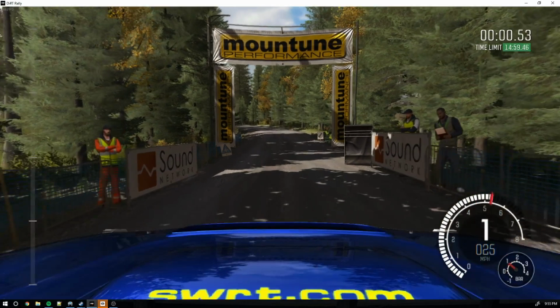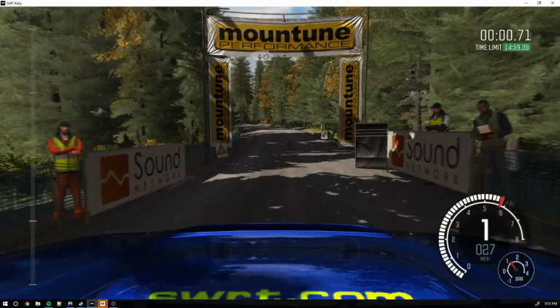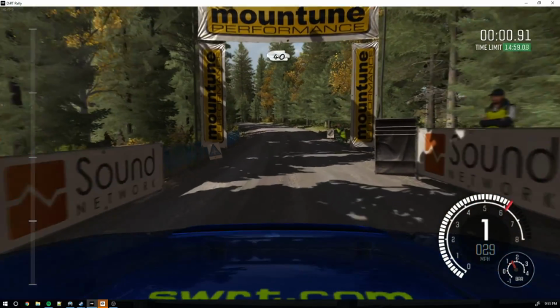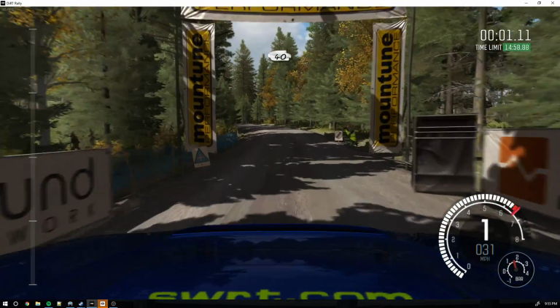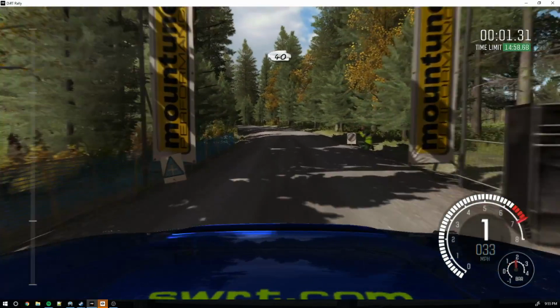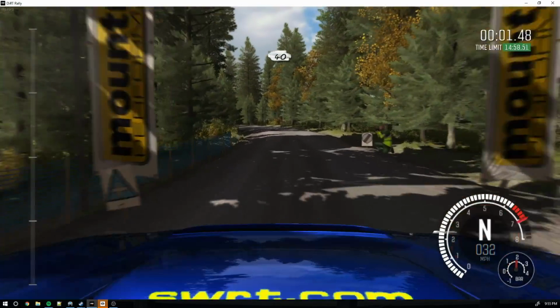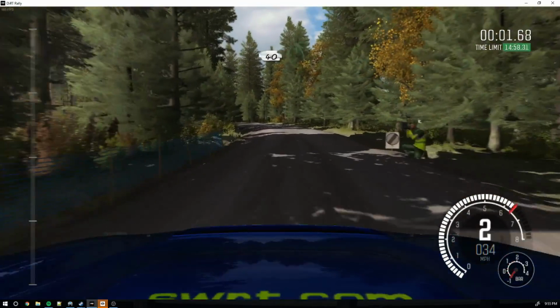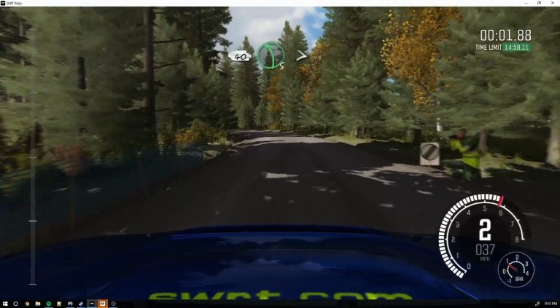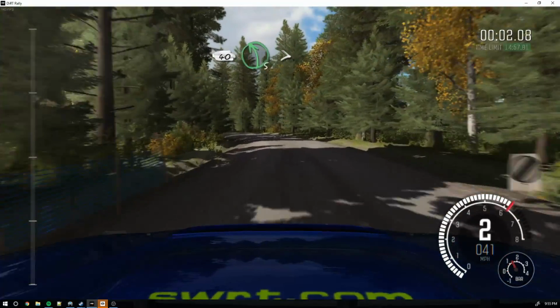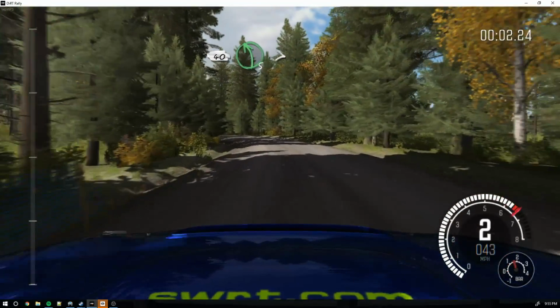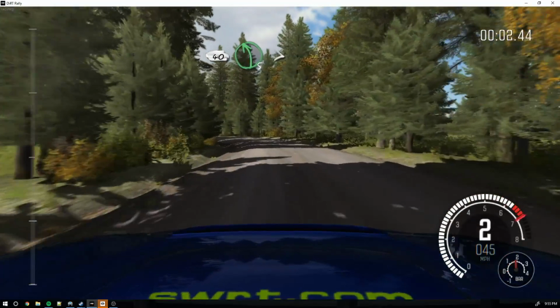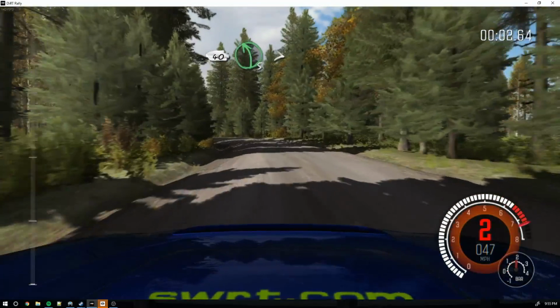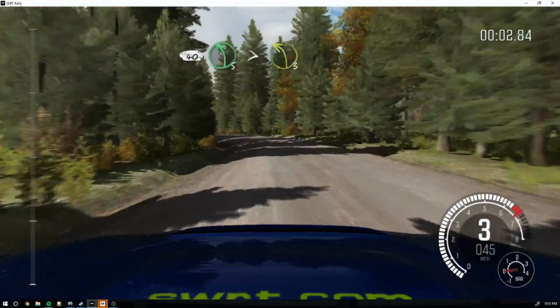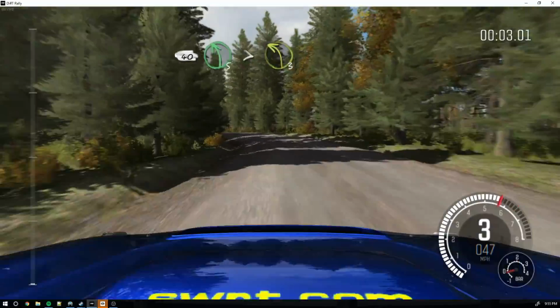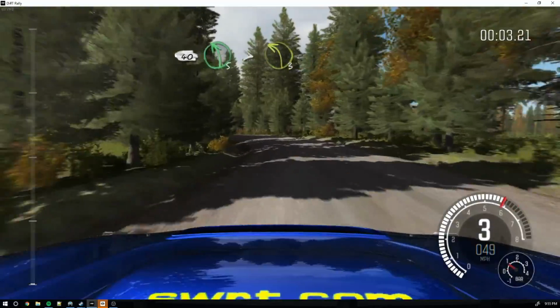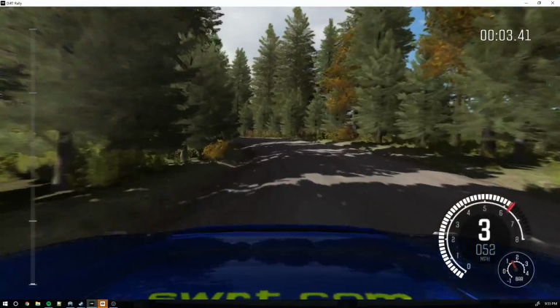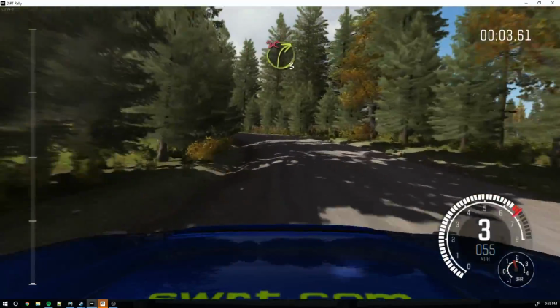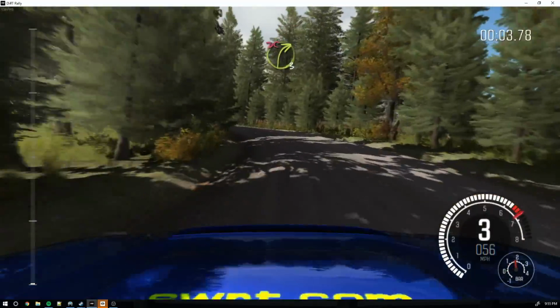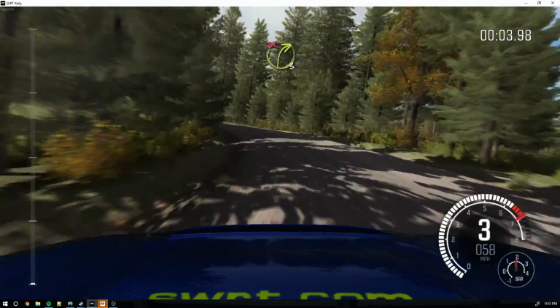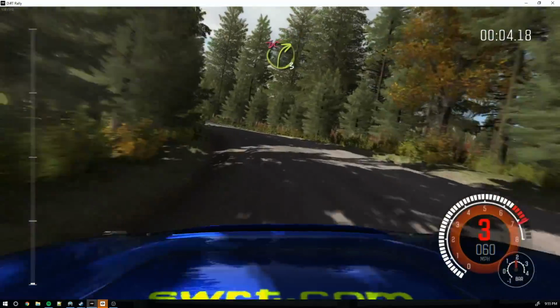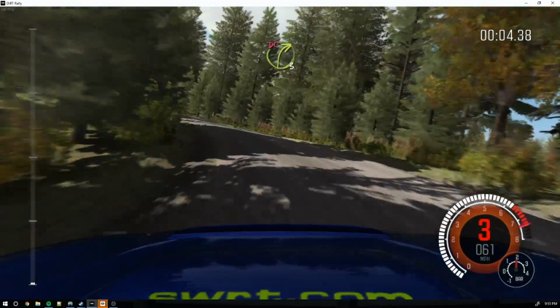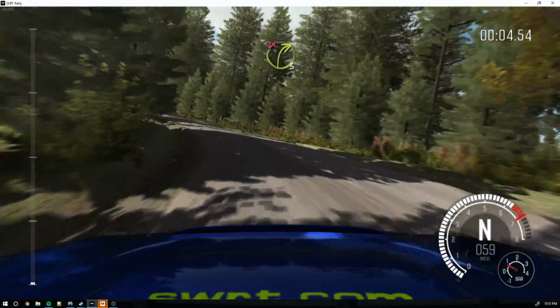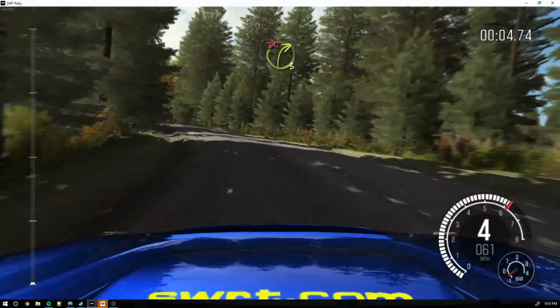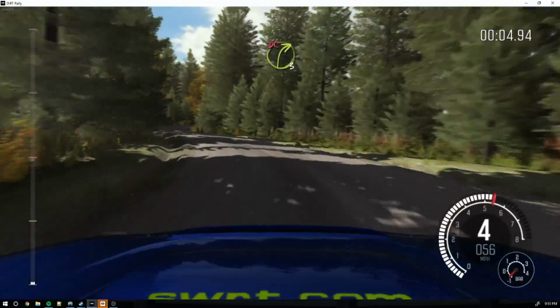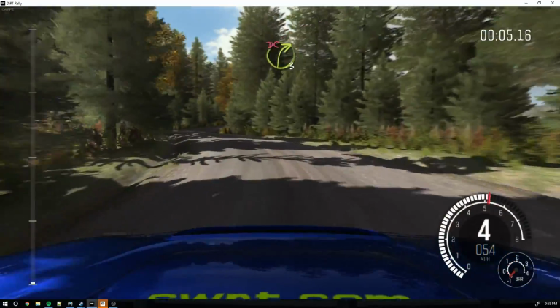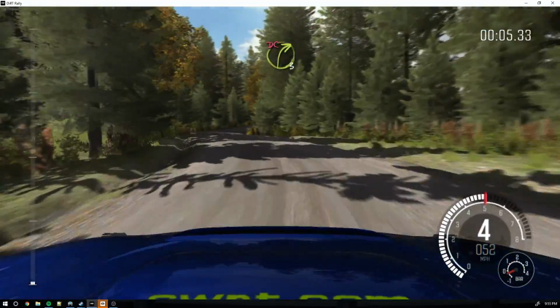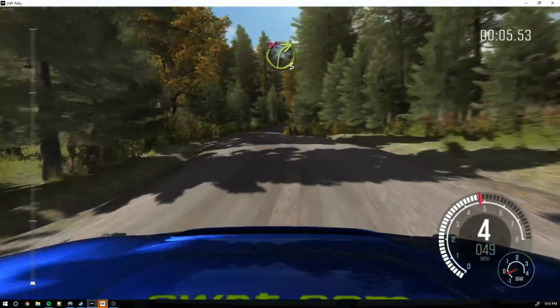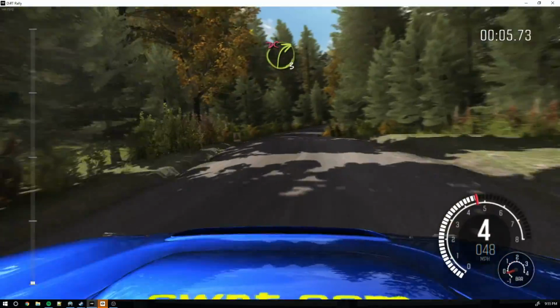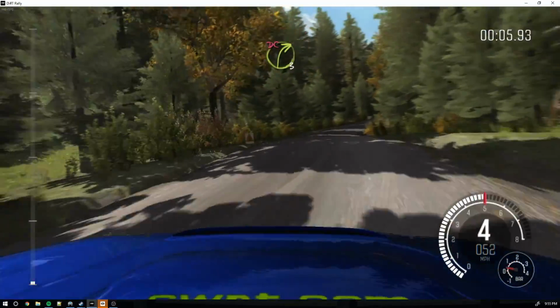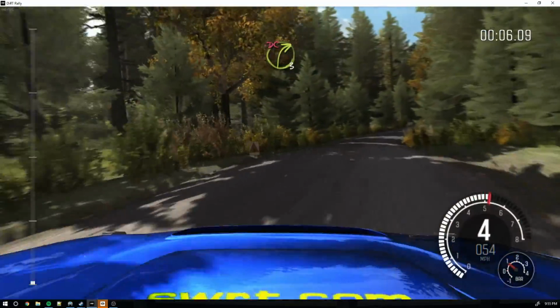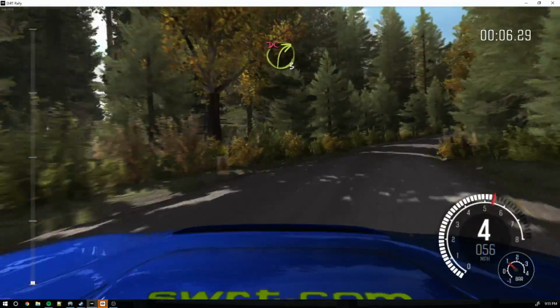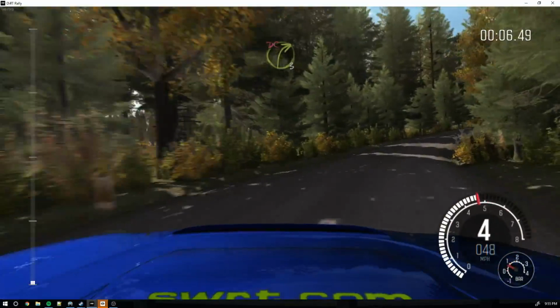40. Left 5 half long, times 3. And right 3 long over crest. Continues past junction, don't cut.